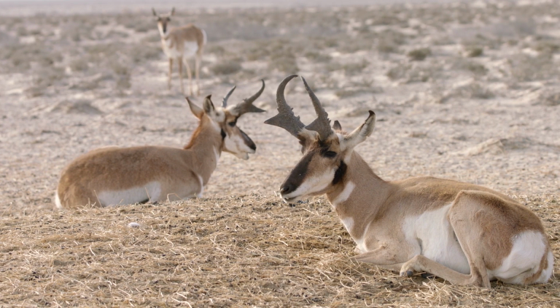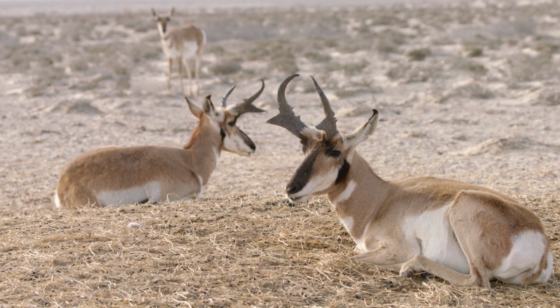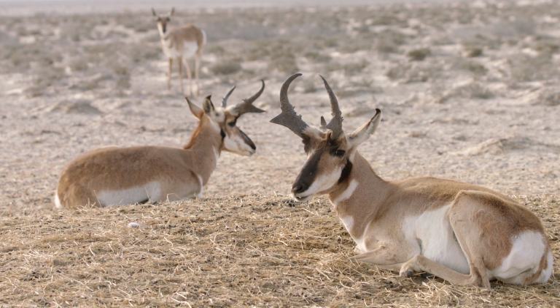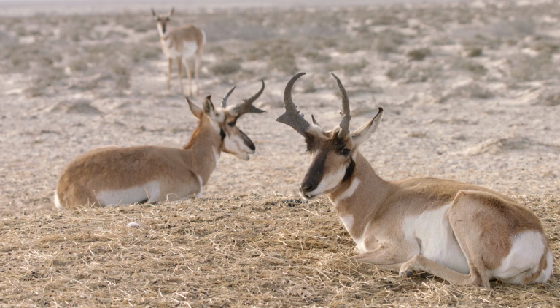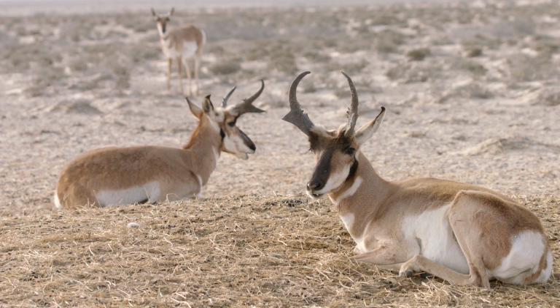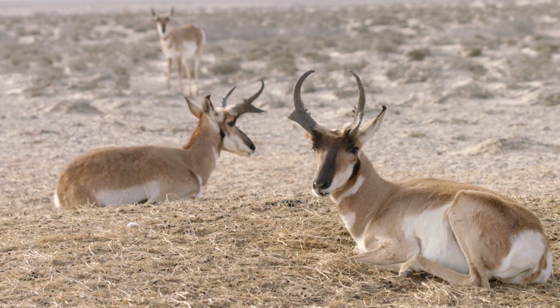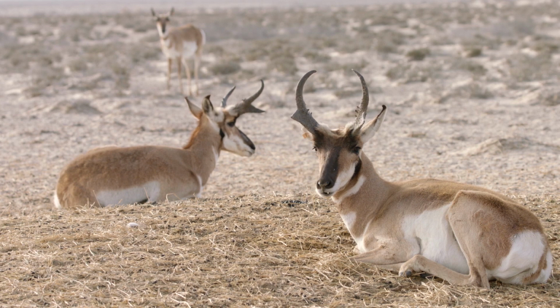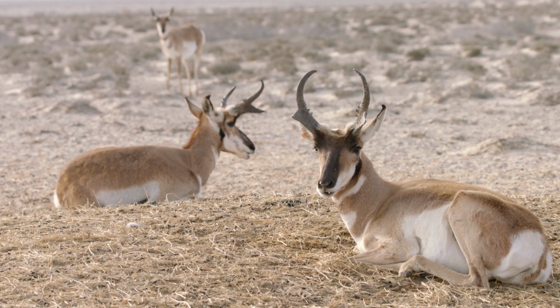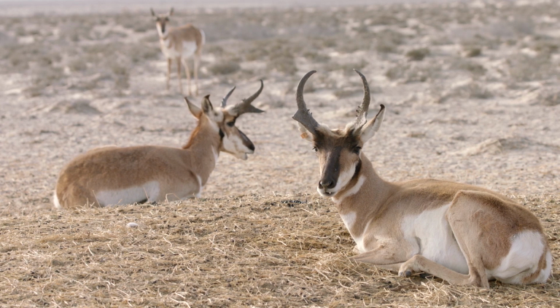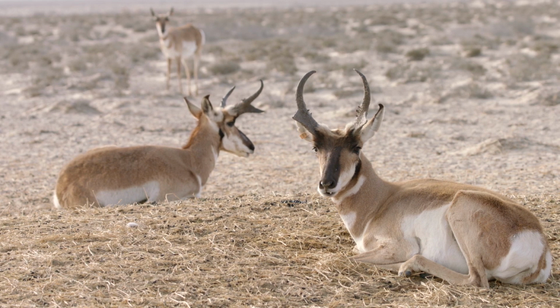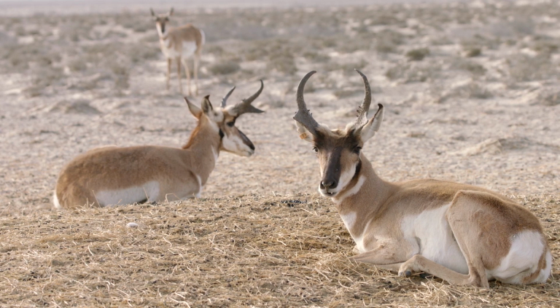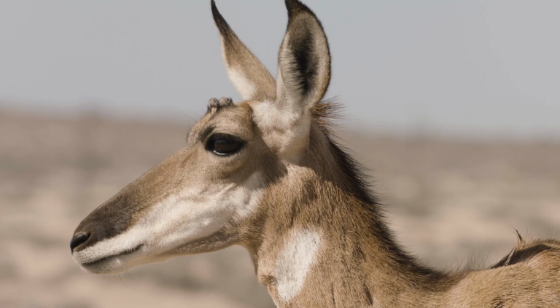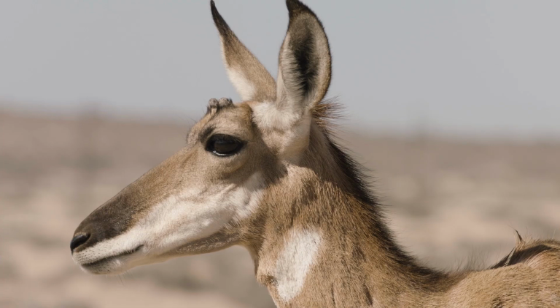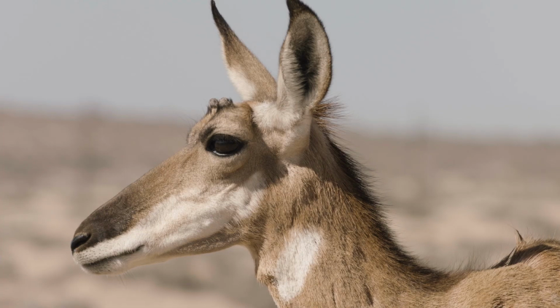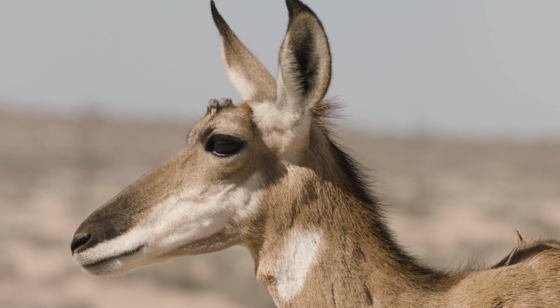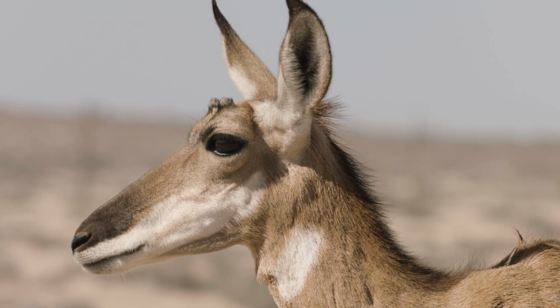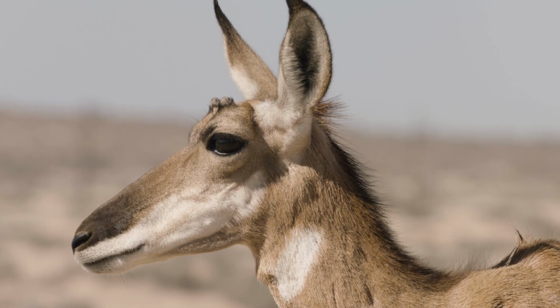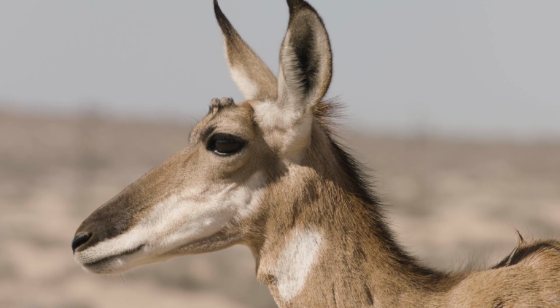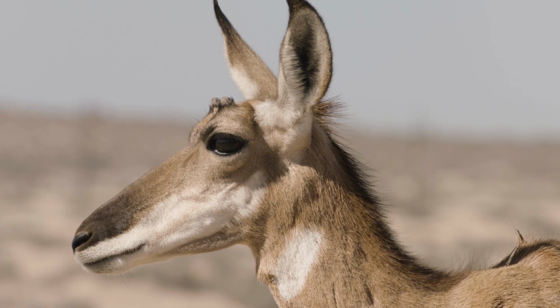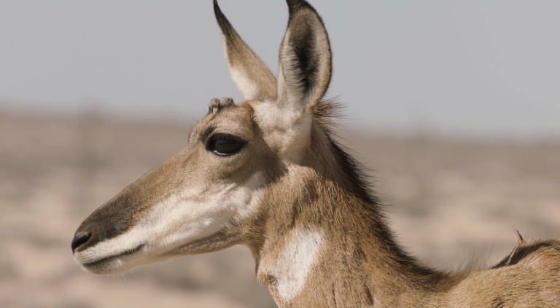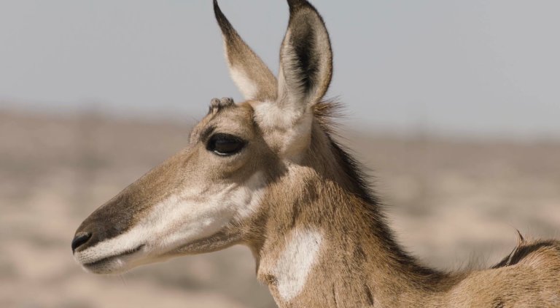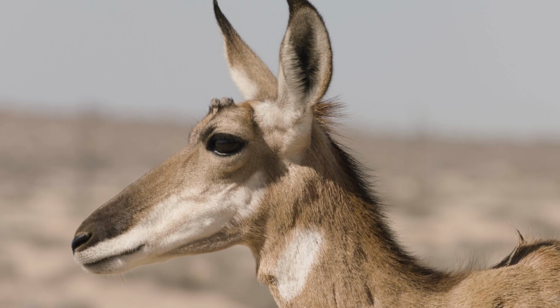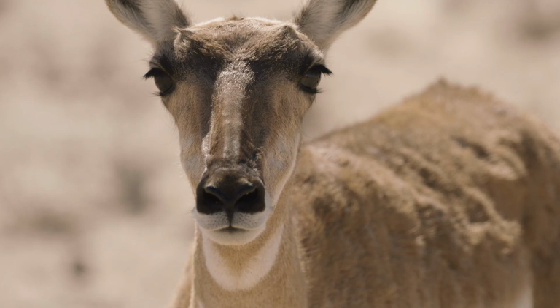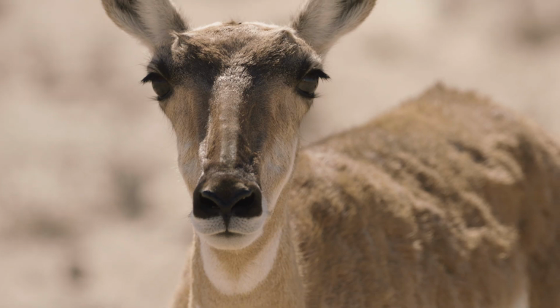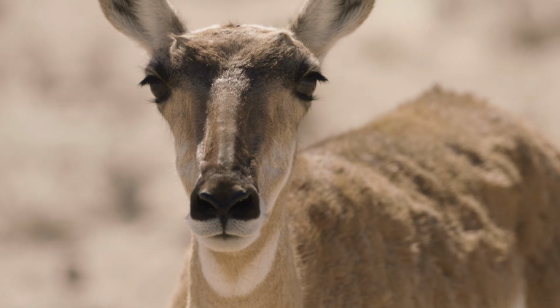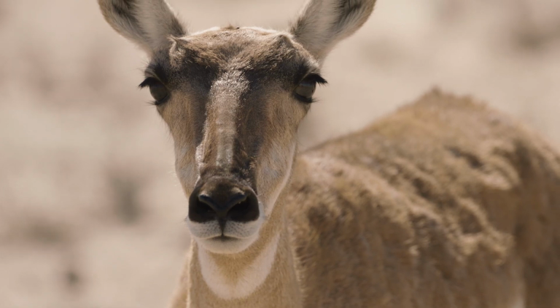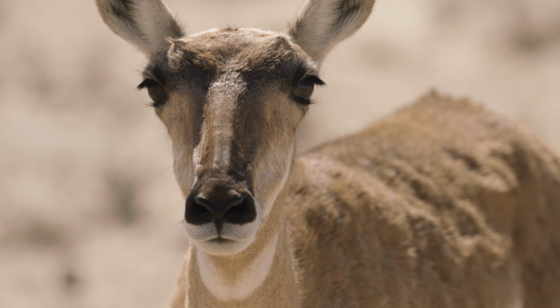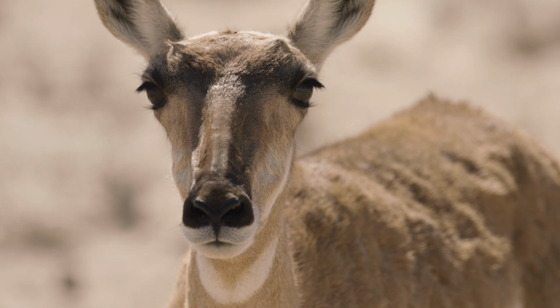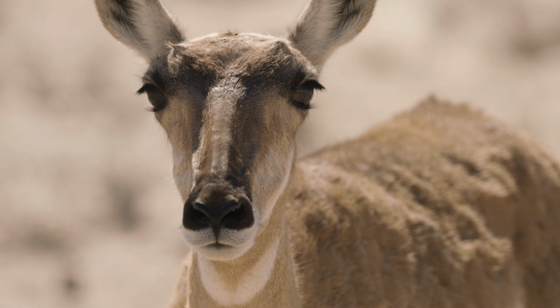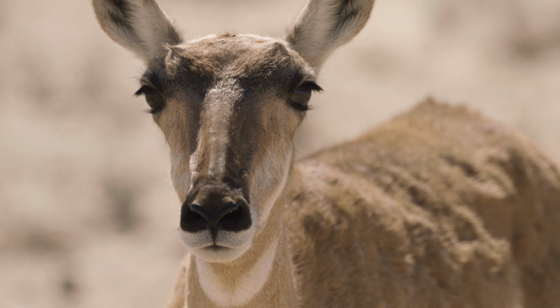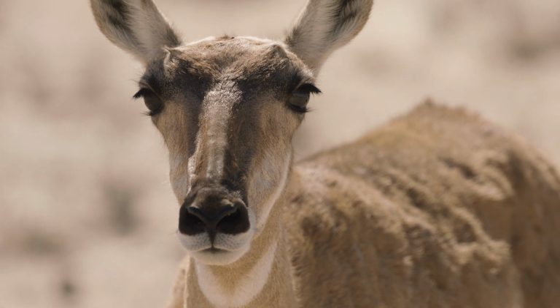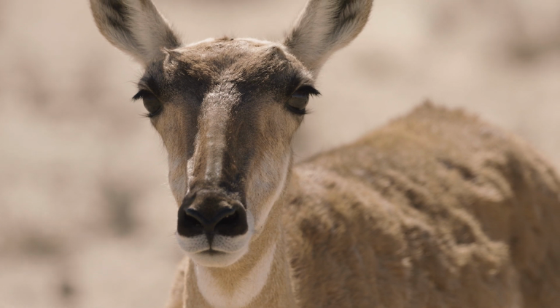The males have large horns. The females have very tiny little horns, or sometimes even no horns at all.